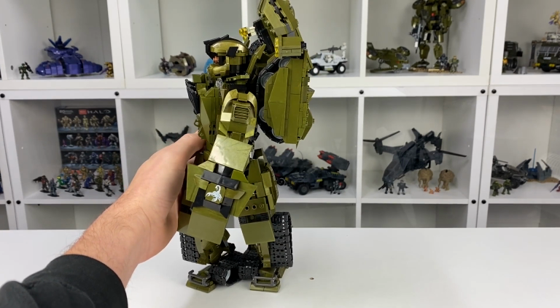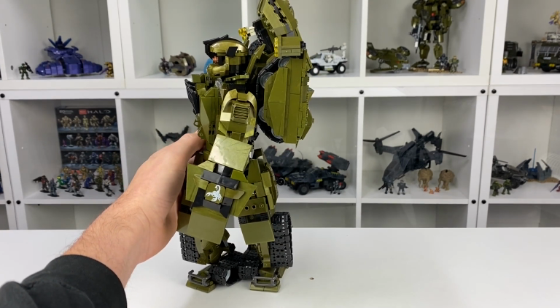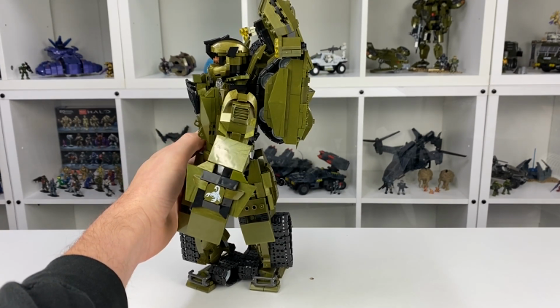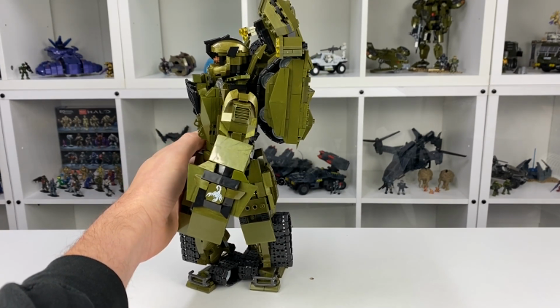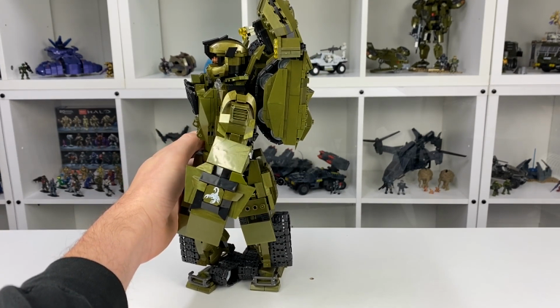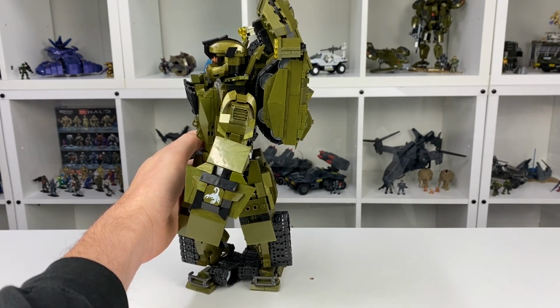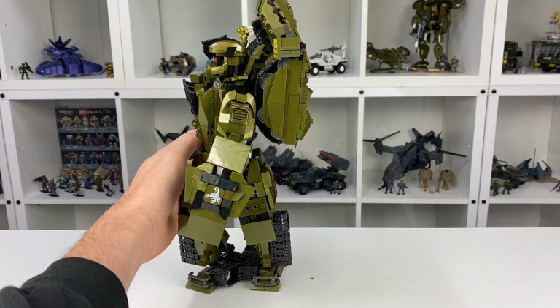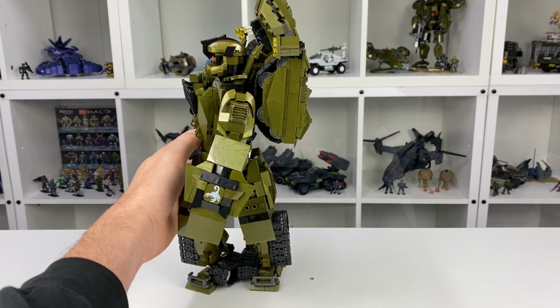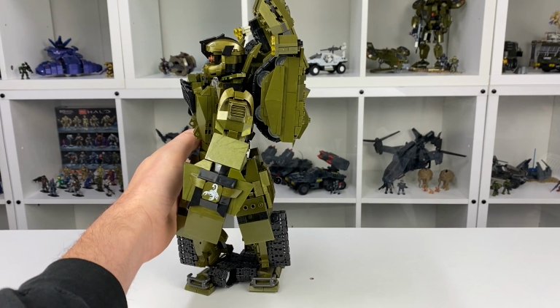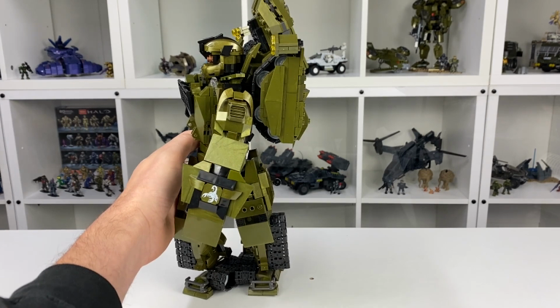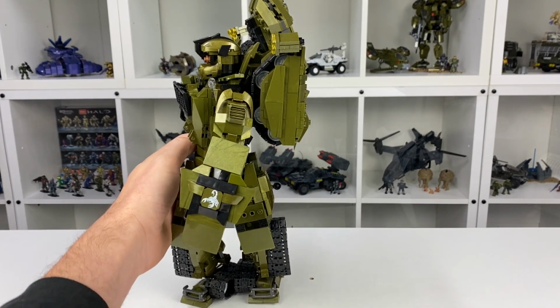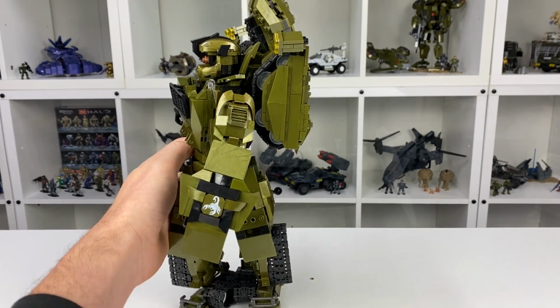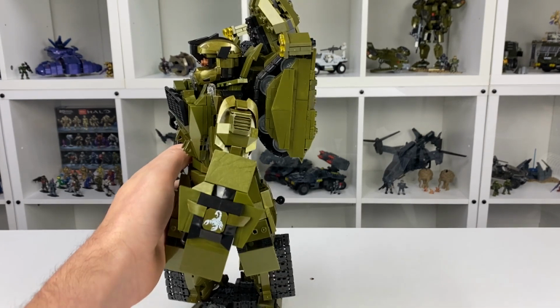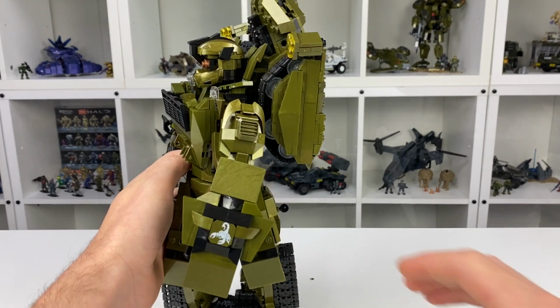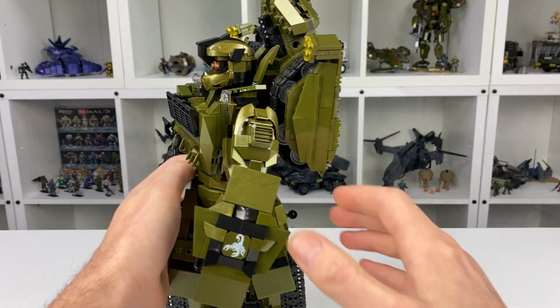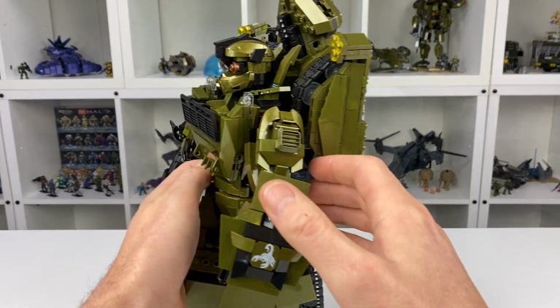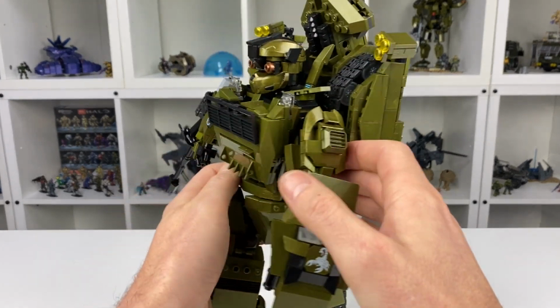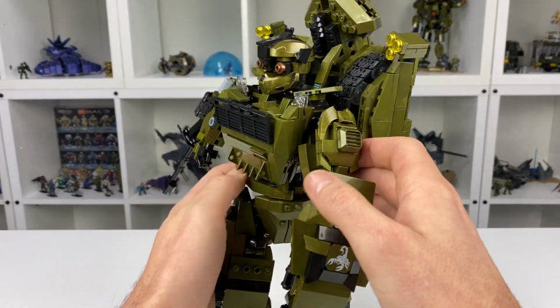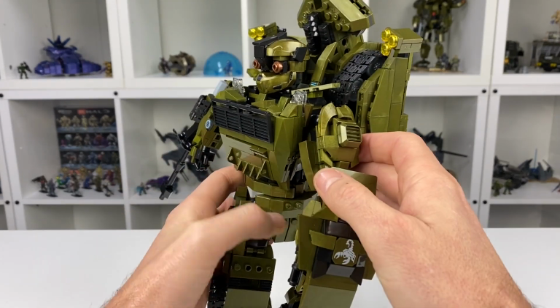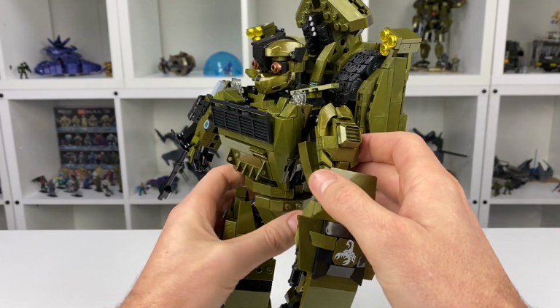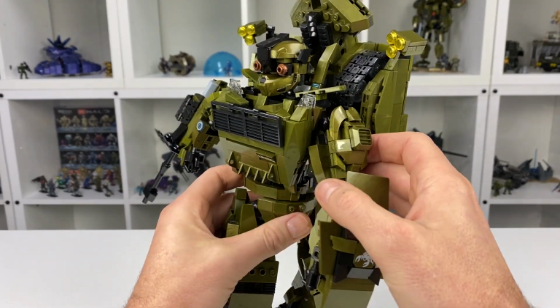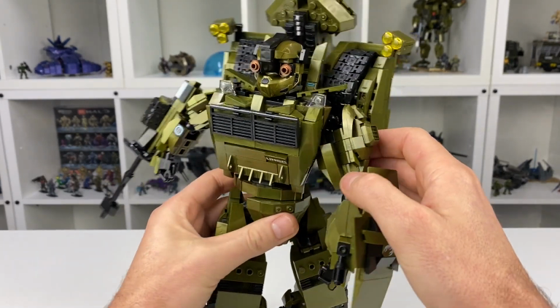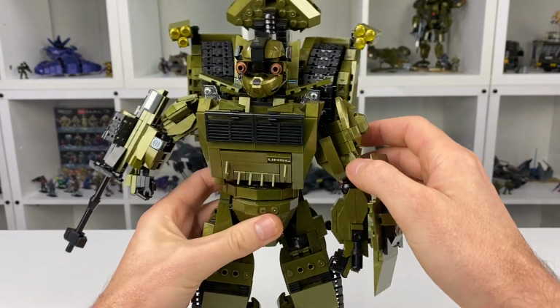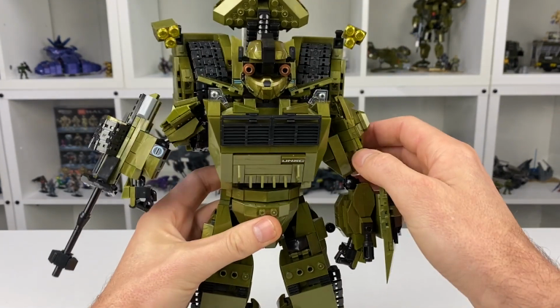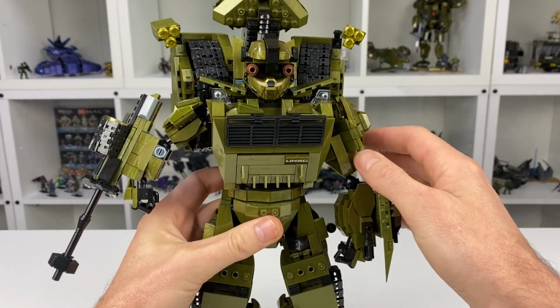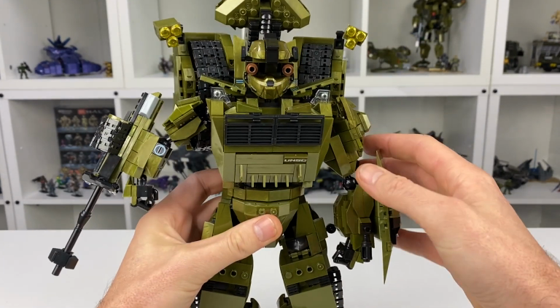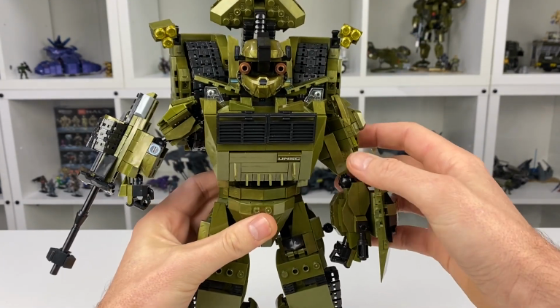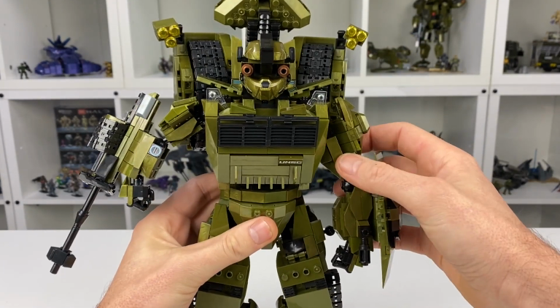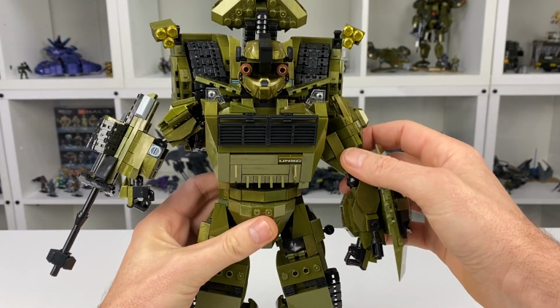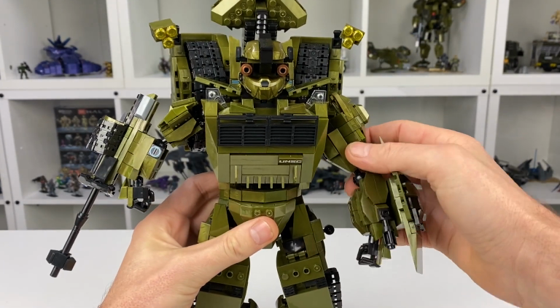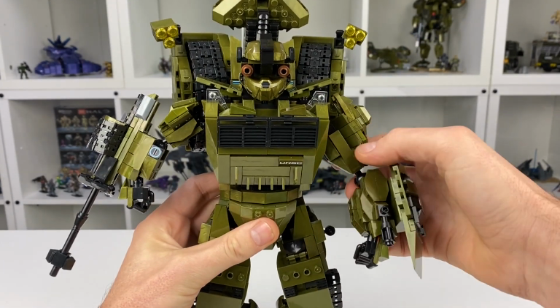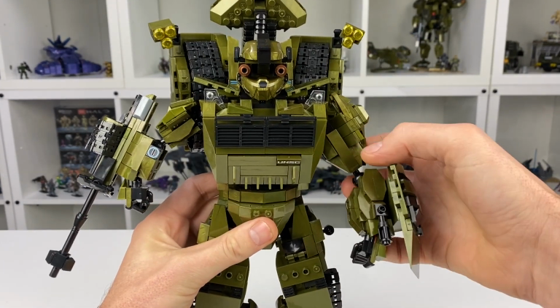As an added little bonus I also decided to make a custom shotgun for him.